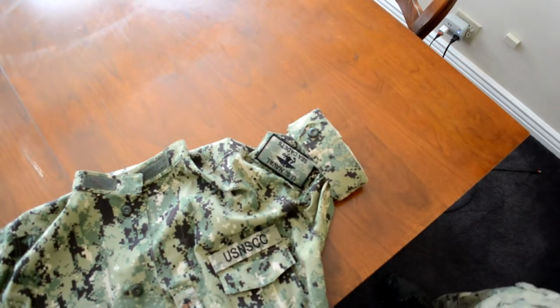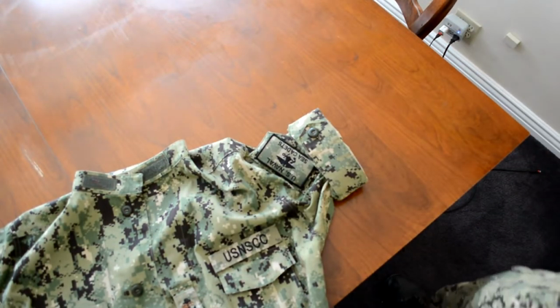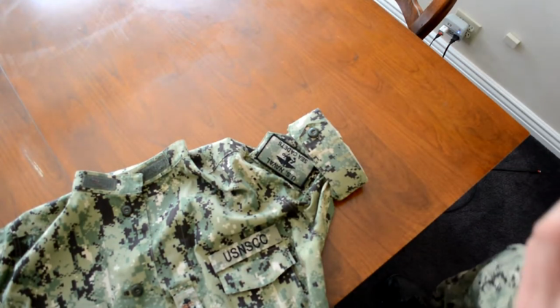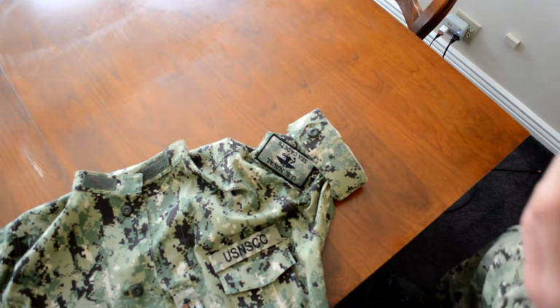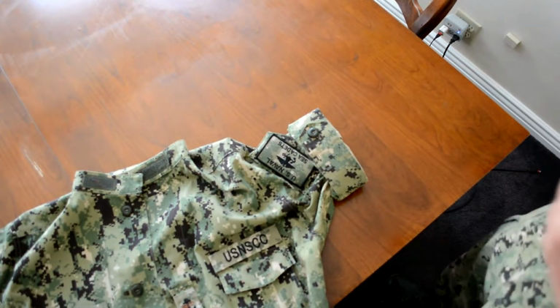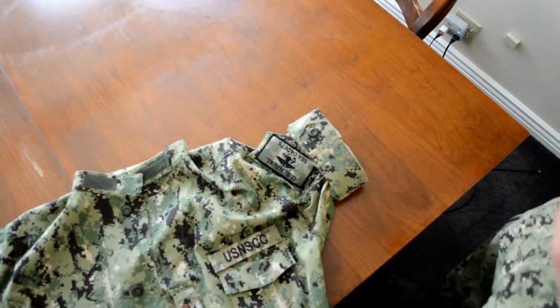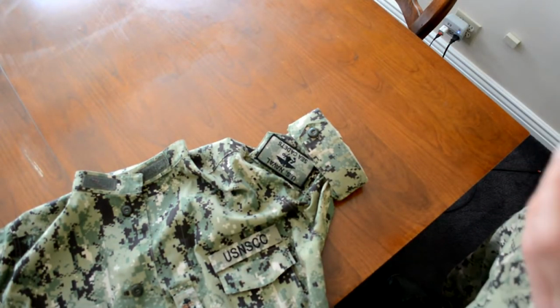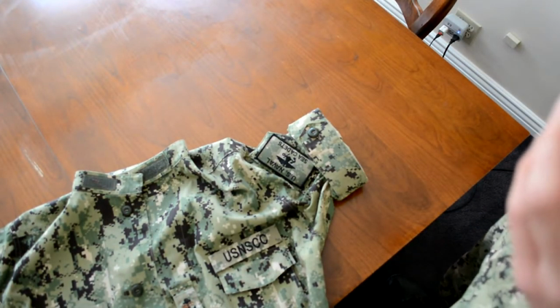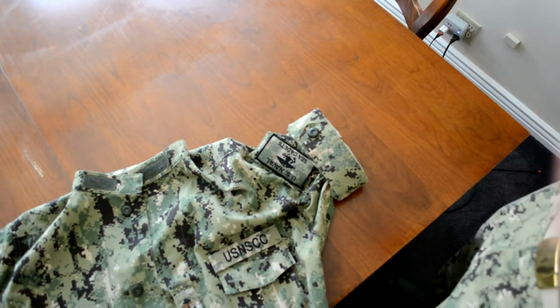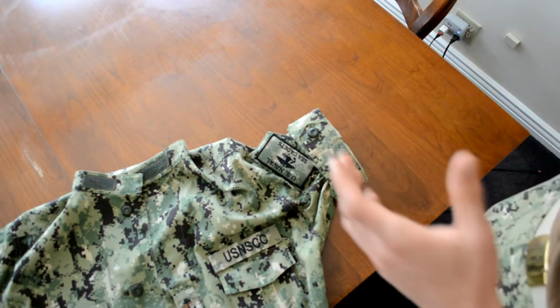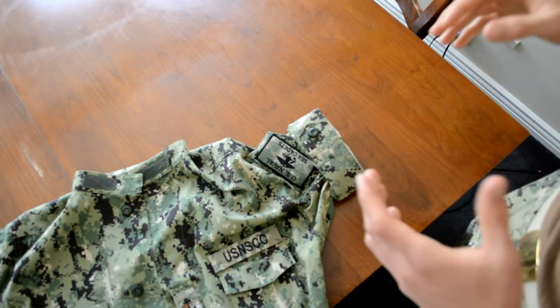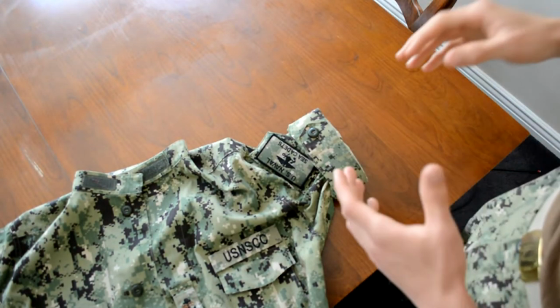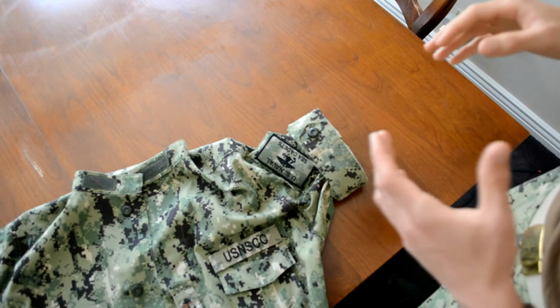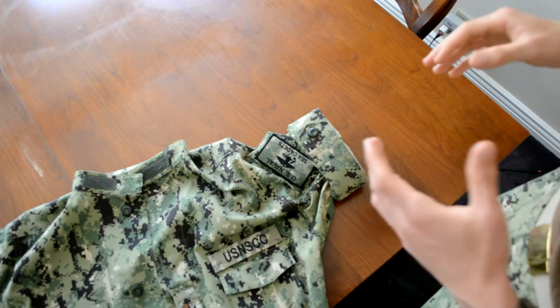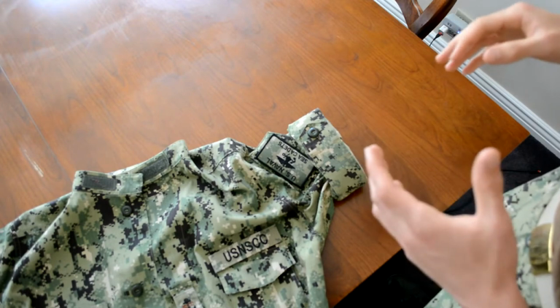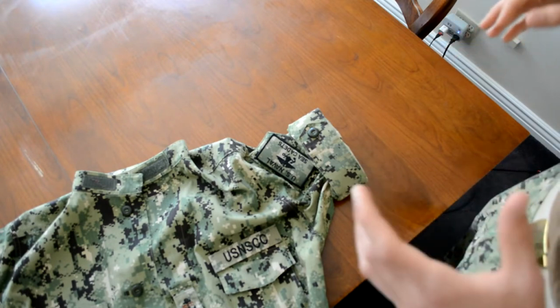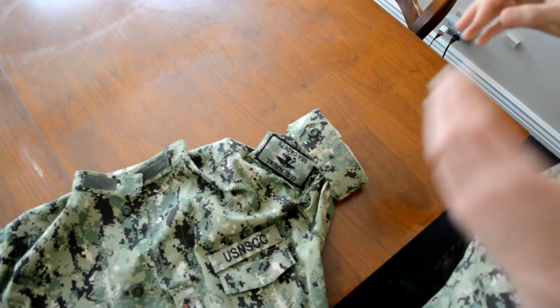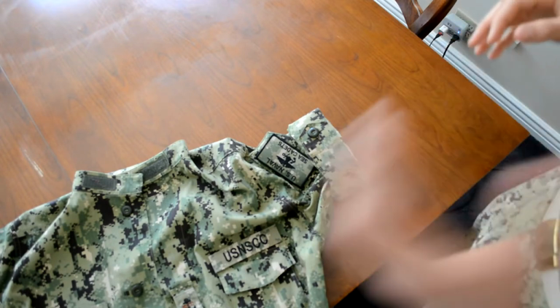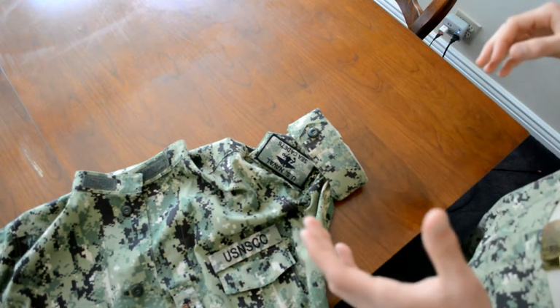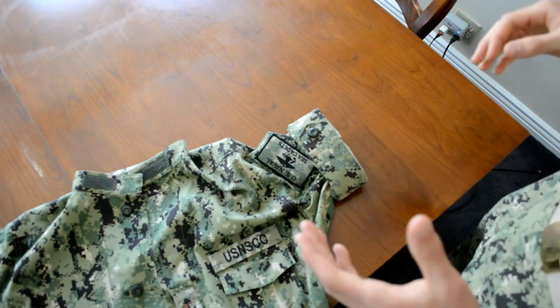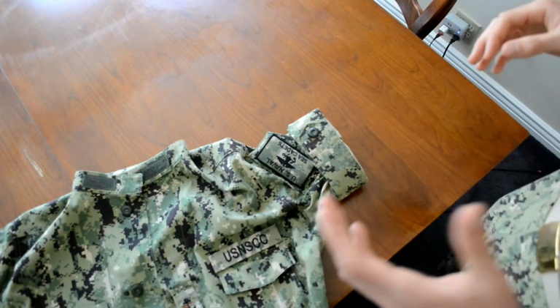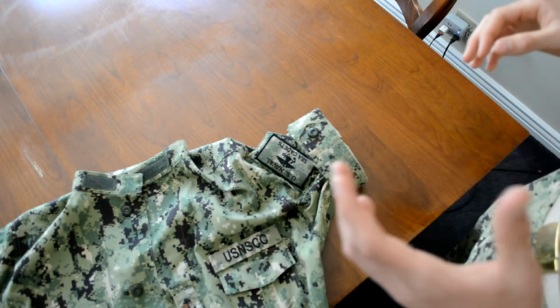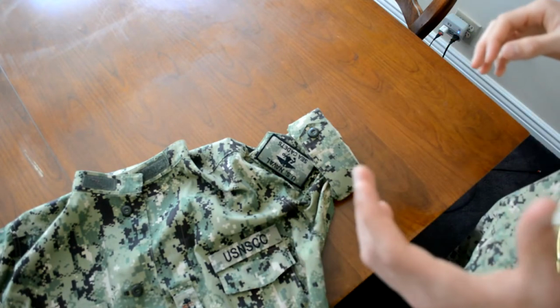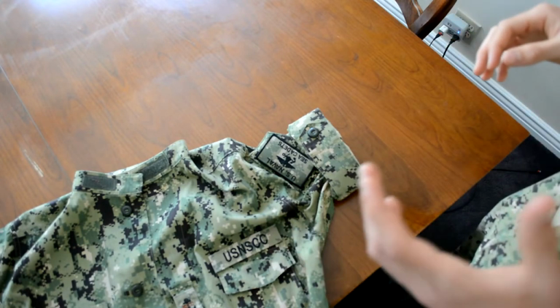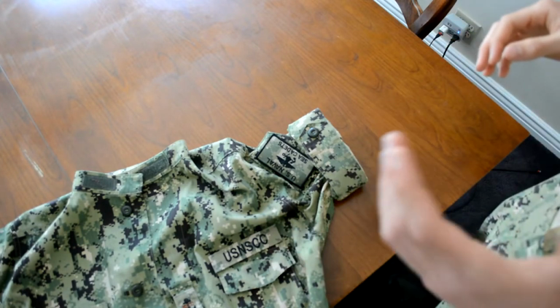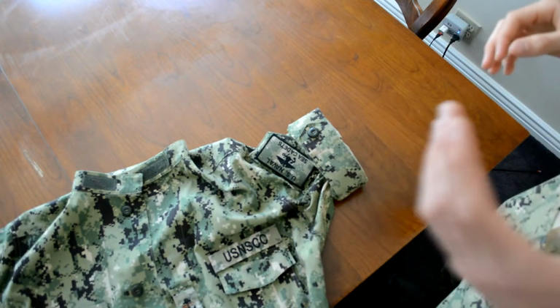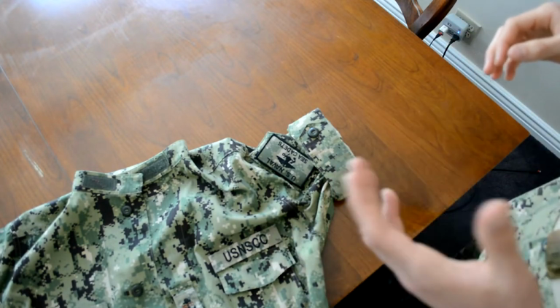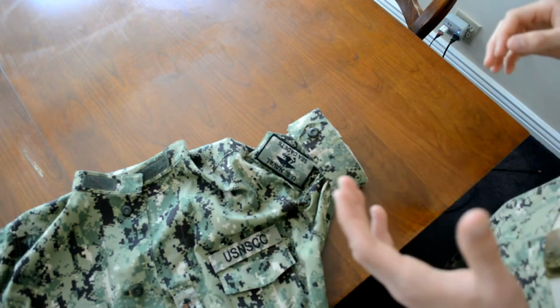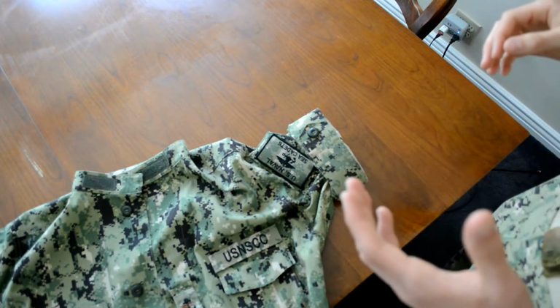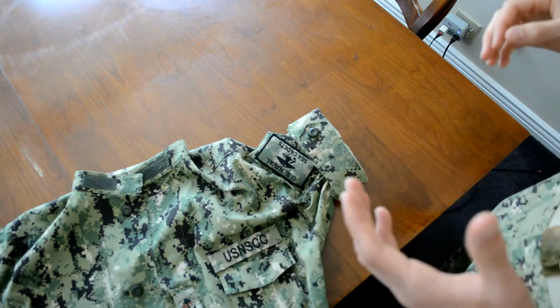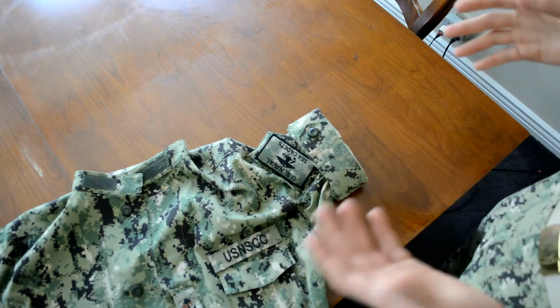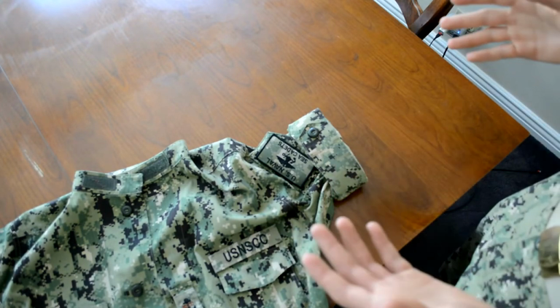You are now going to want to repeat this entire process with the other sleeve and then try your uniform on and make sure it fits.